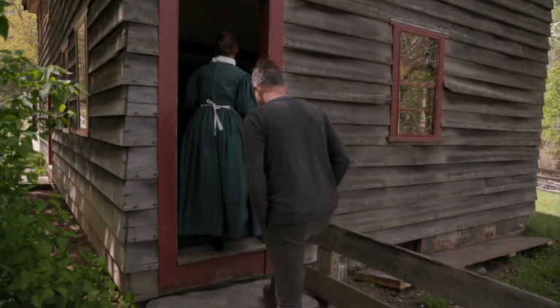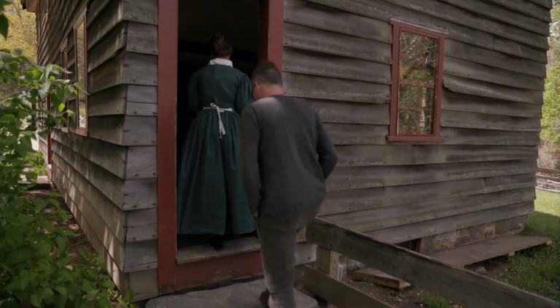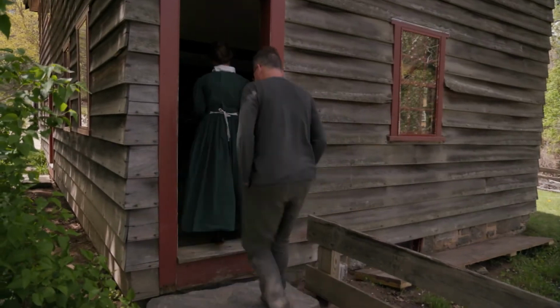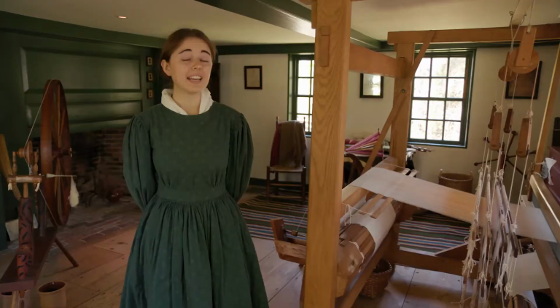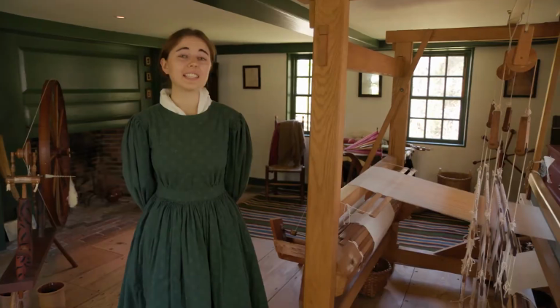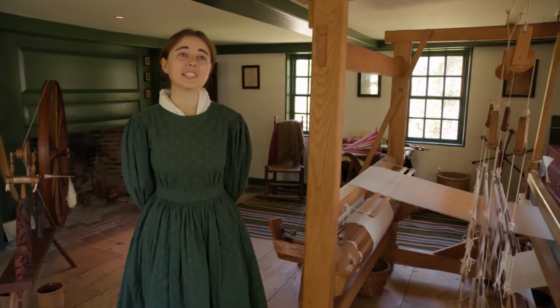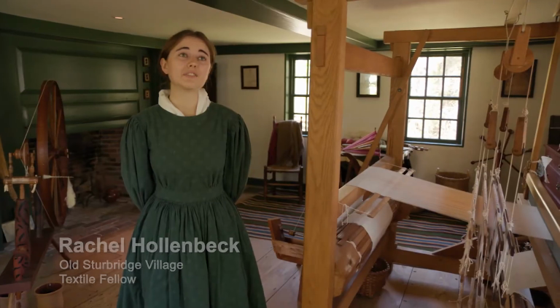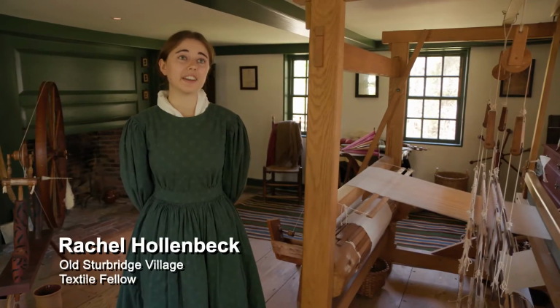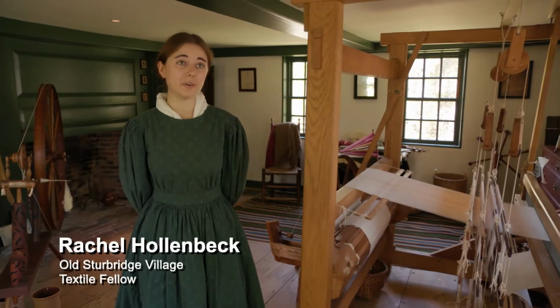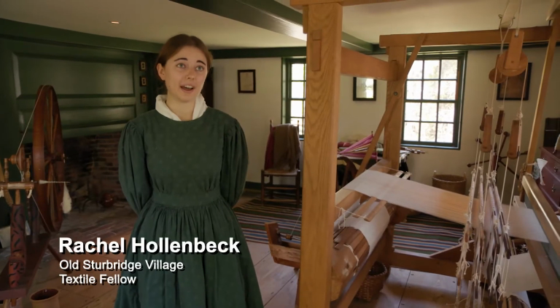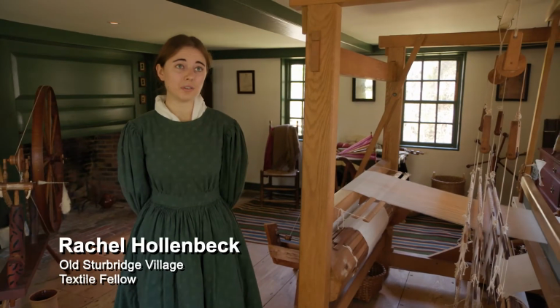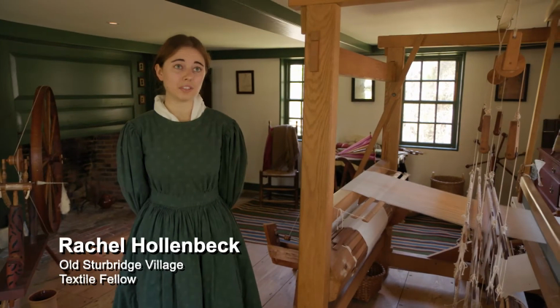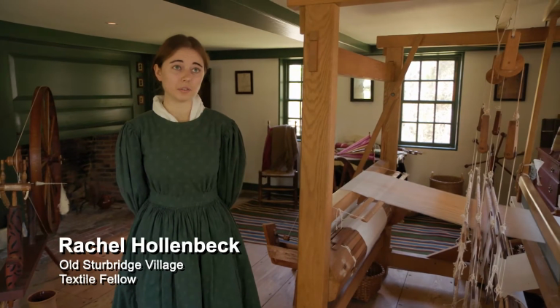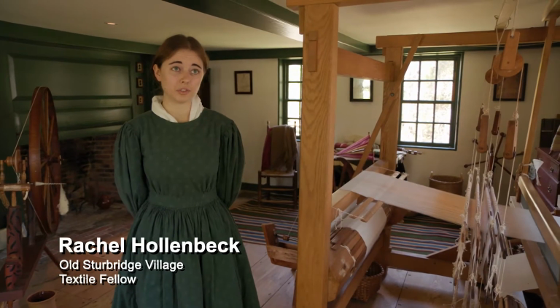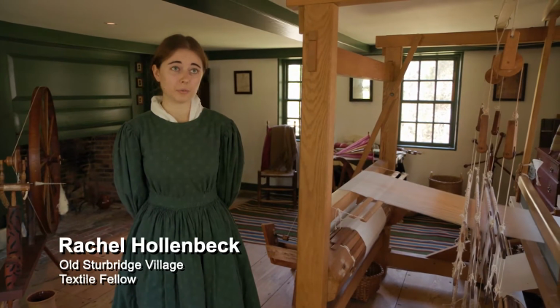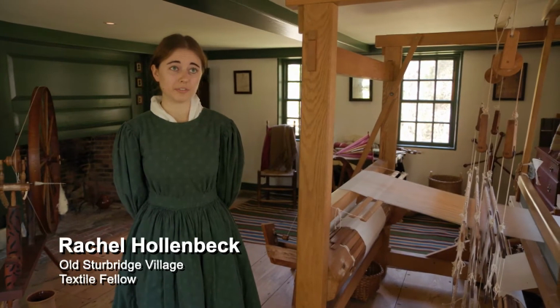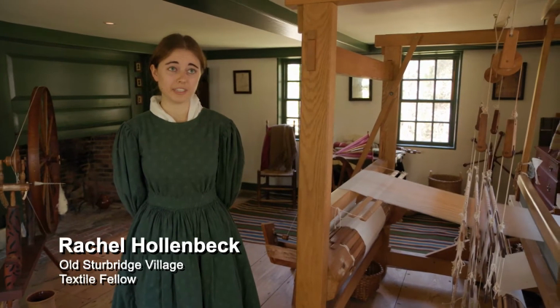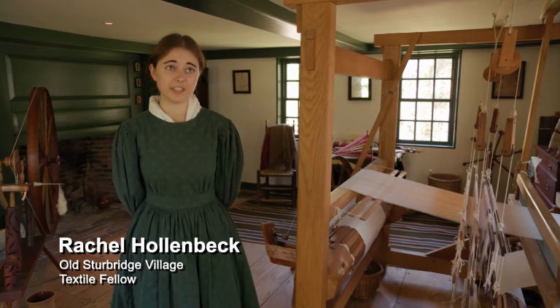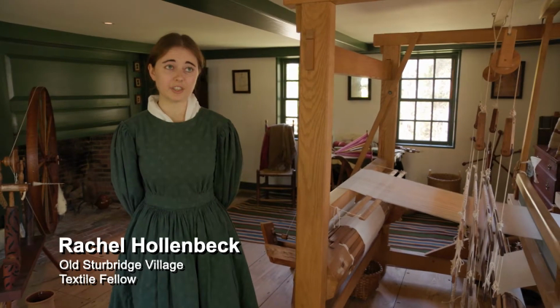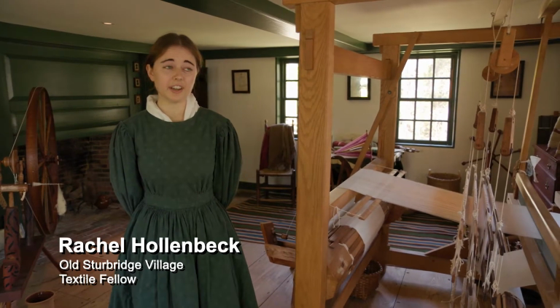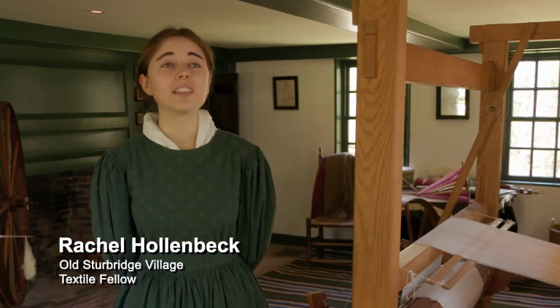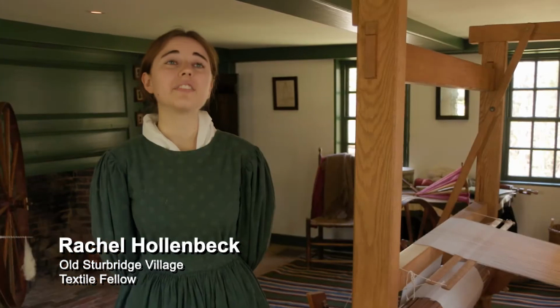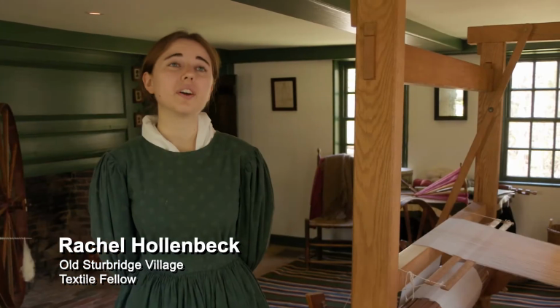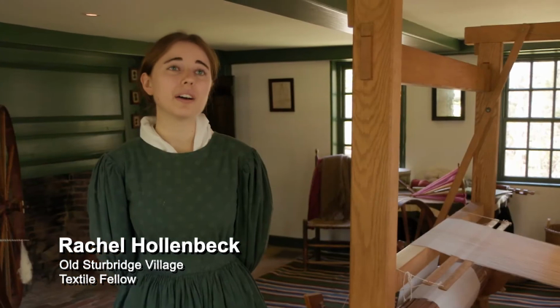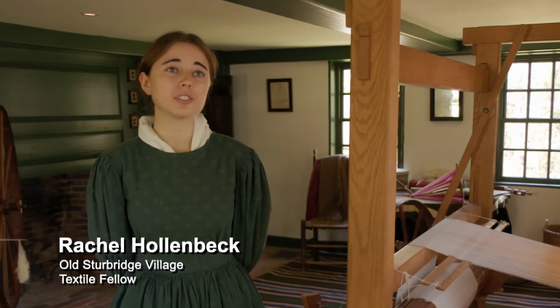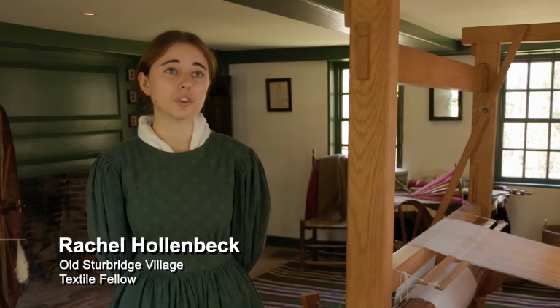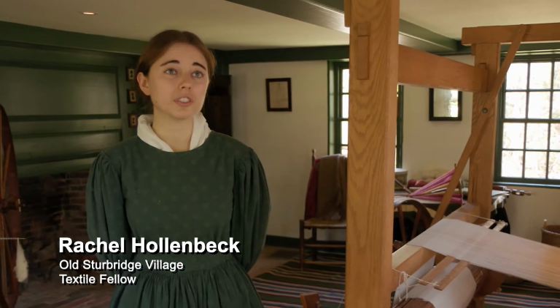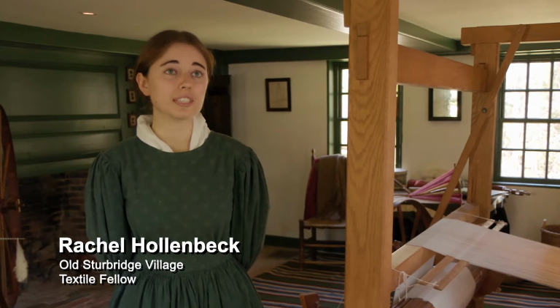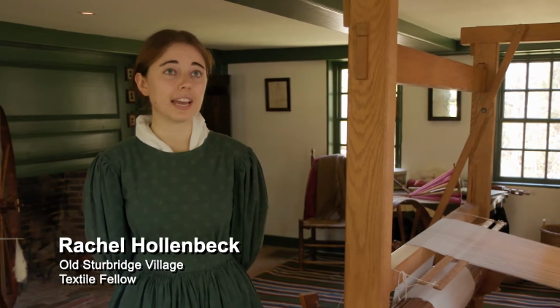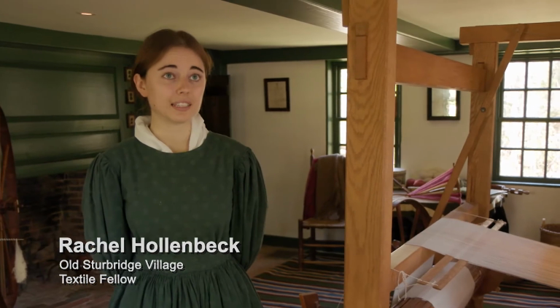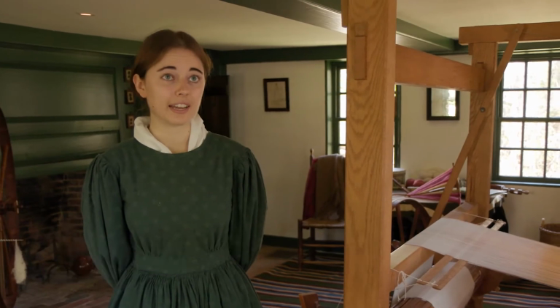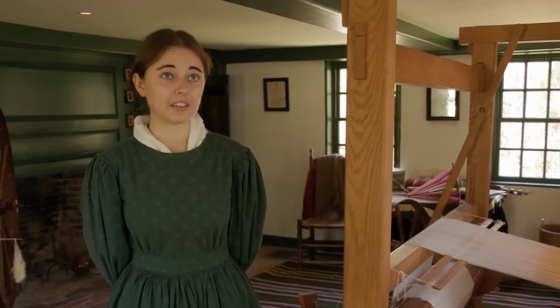This is Fenno House at Old Sturbridge Village. The Fenno House is focused on textiles.